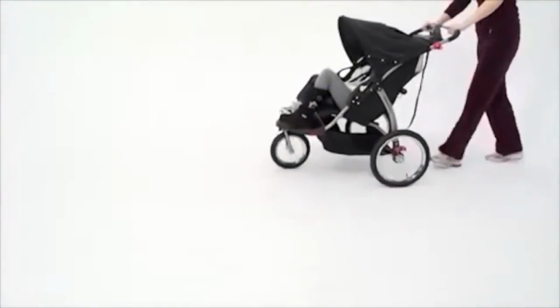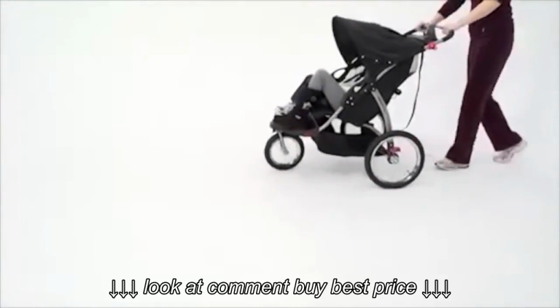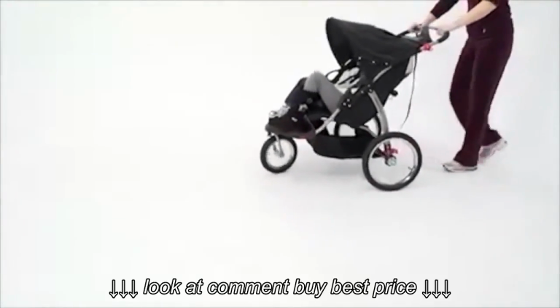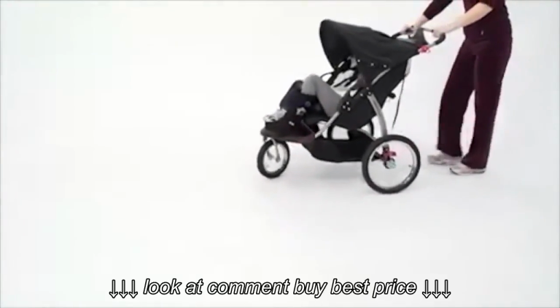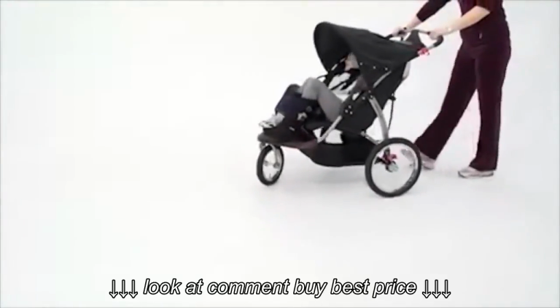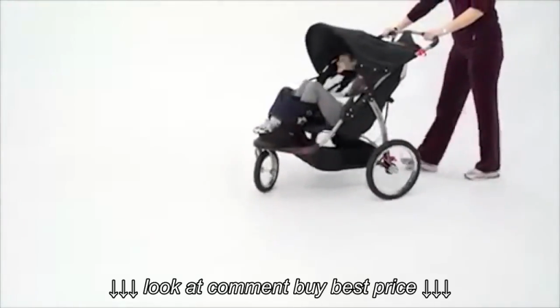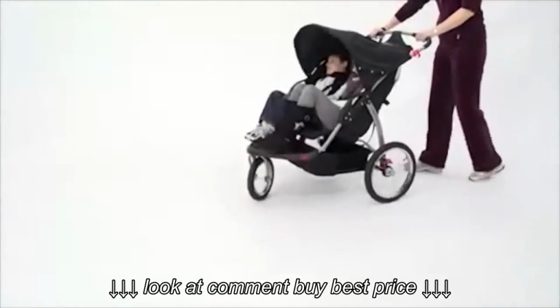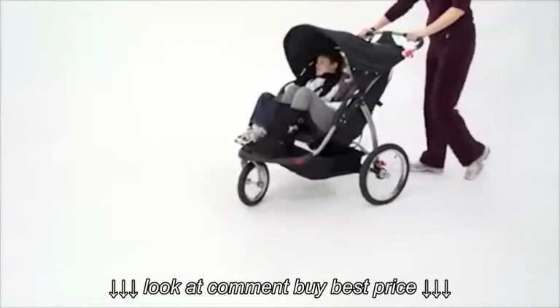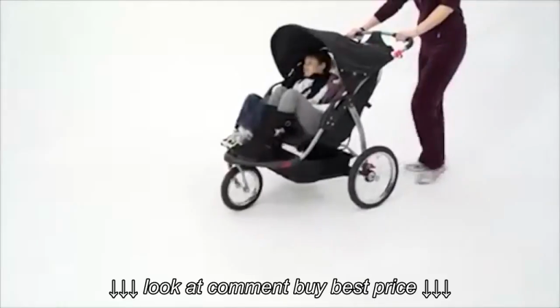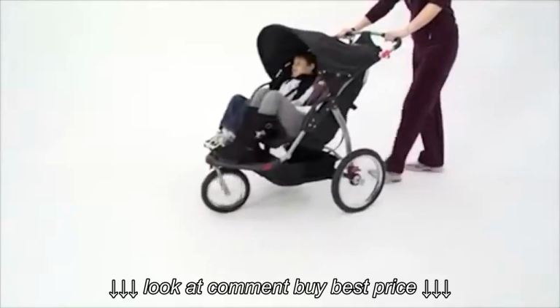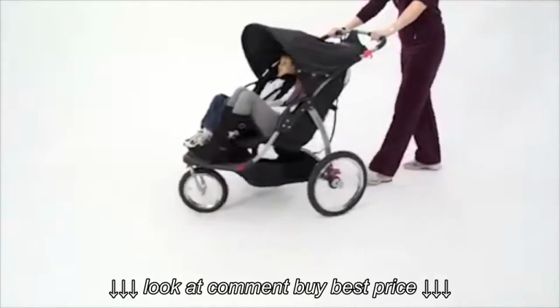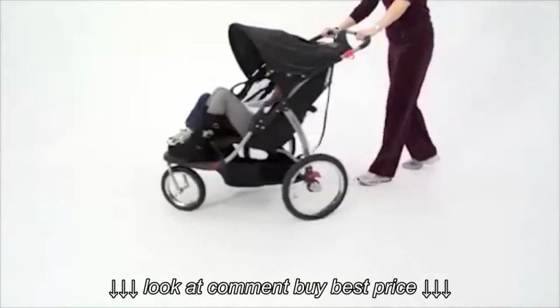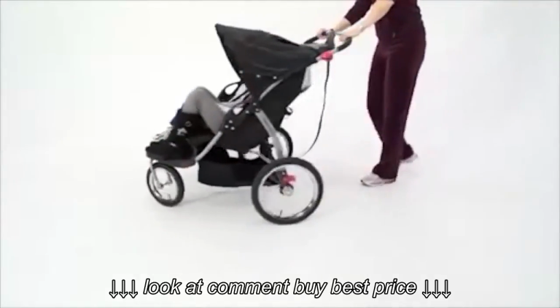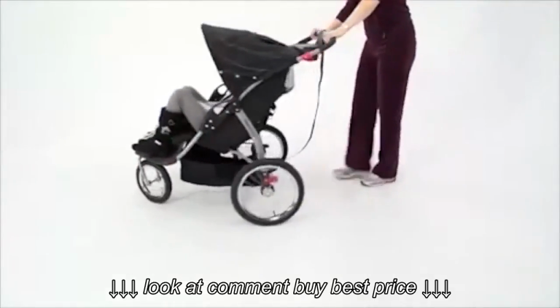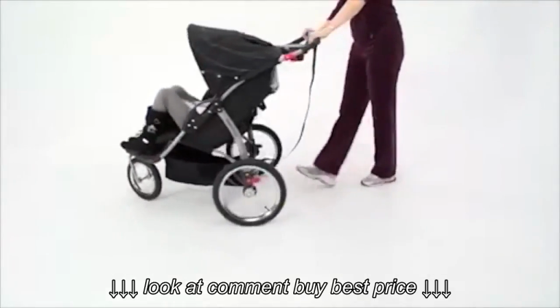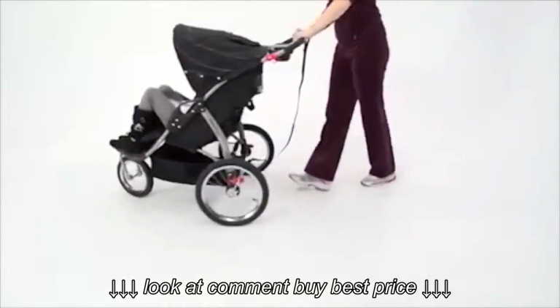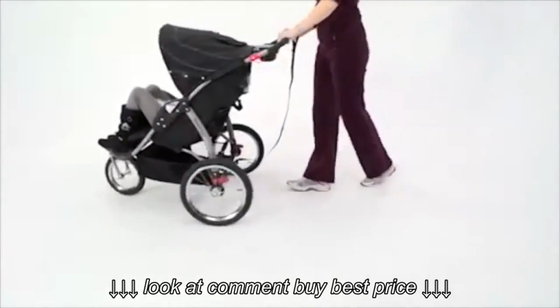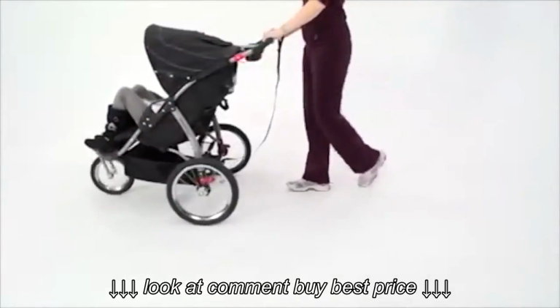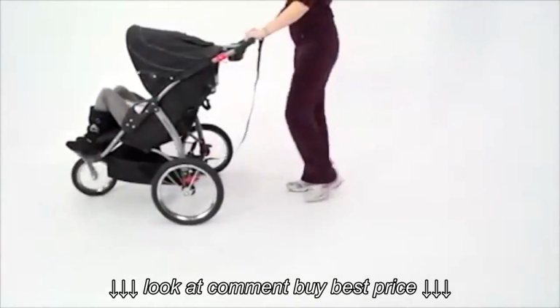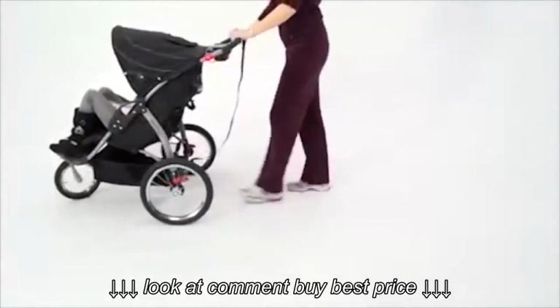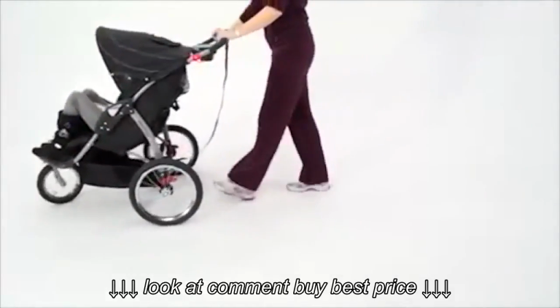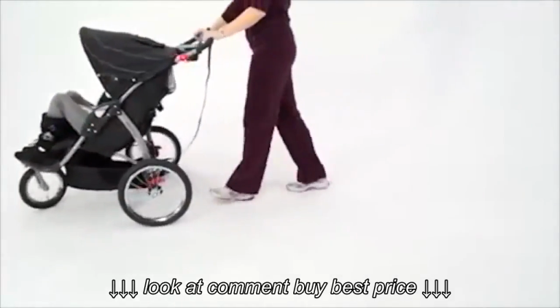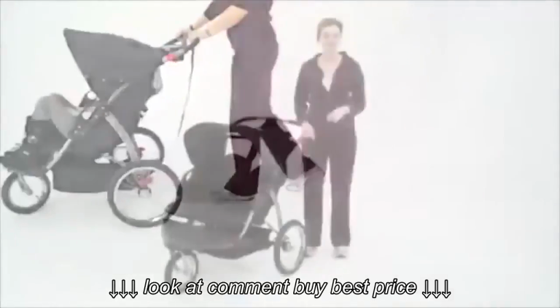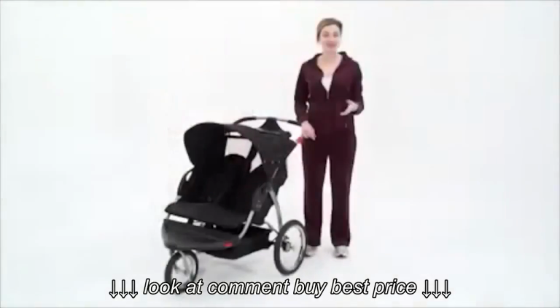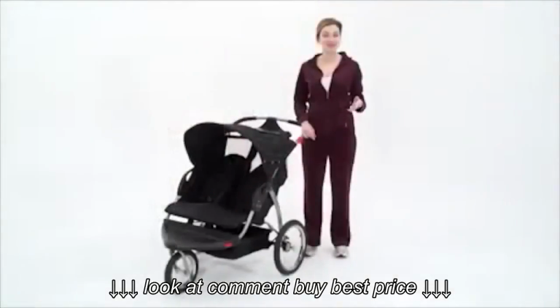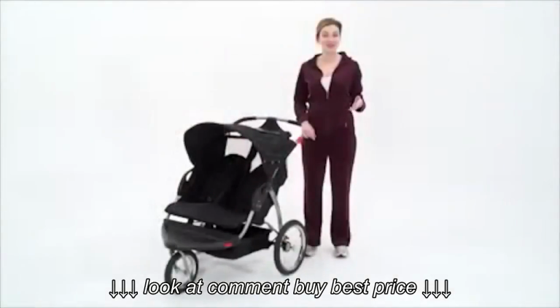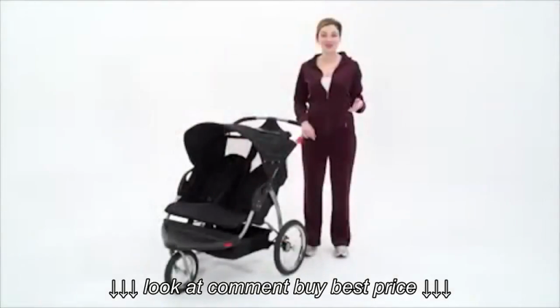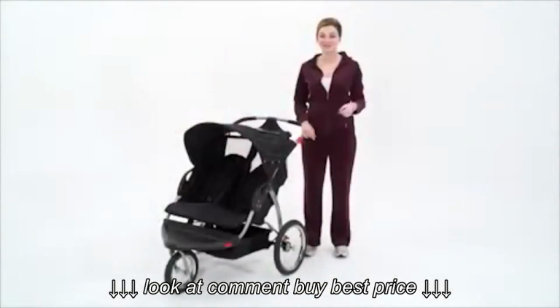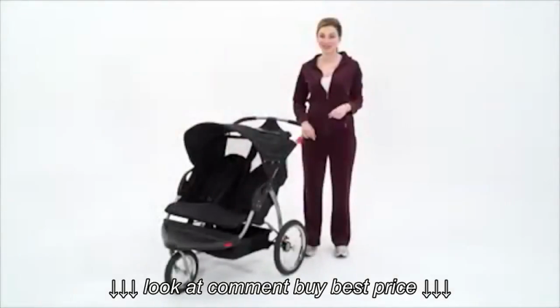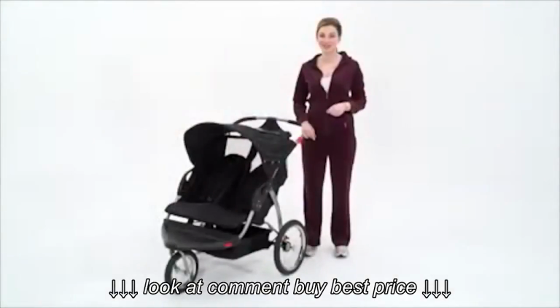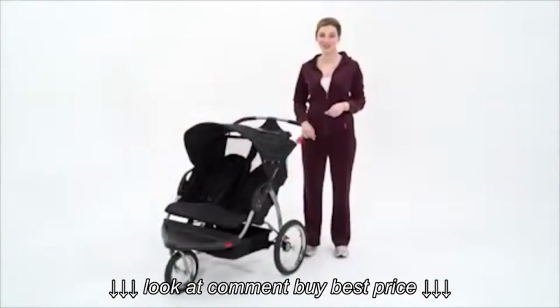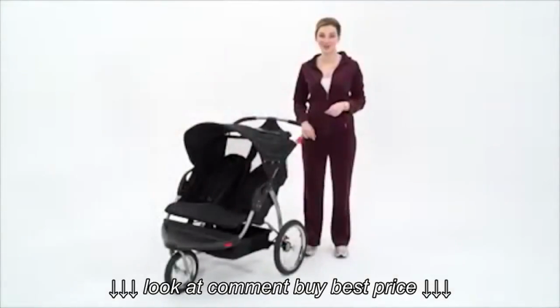The Expedition Double Jogger from BabyTrend is the best on the market when it comes to safety, comfort, and fun features. Best of all, it's affordable.